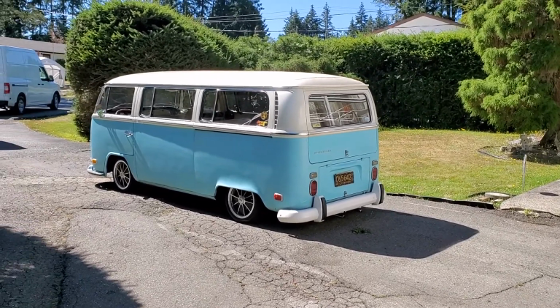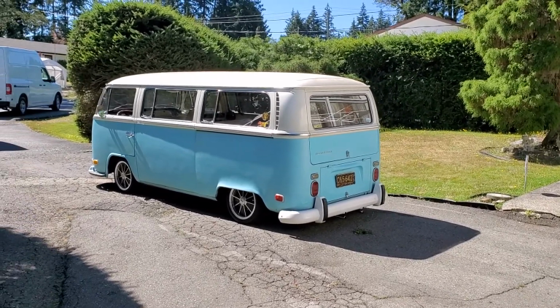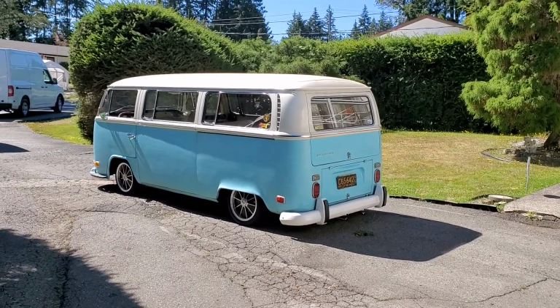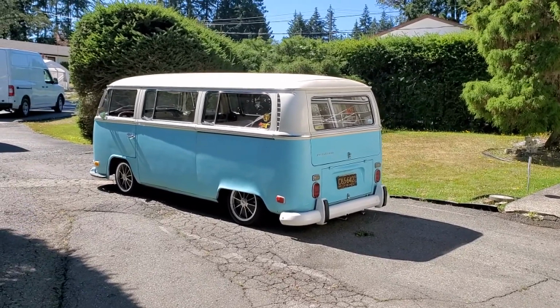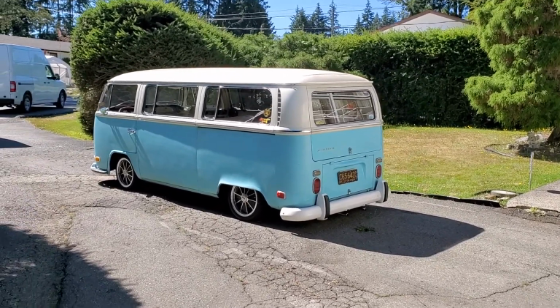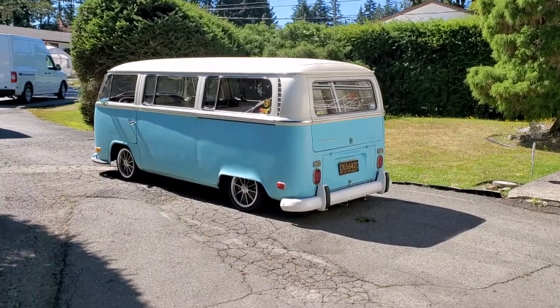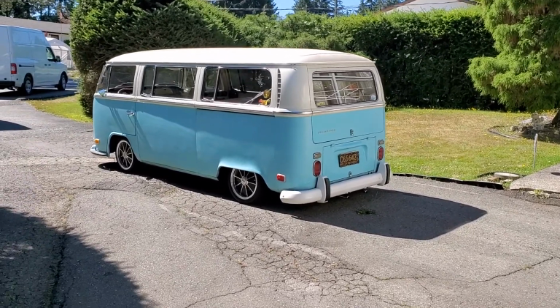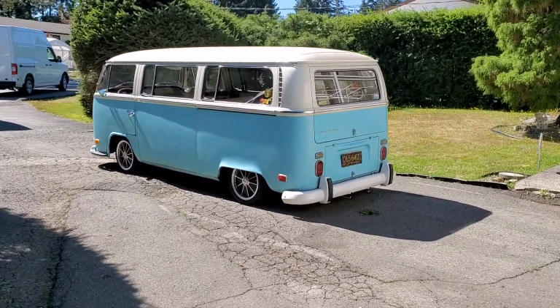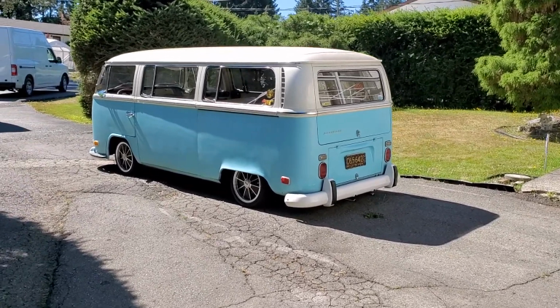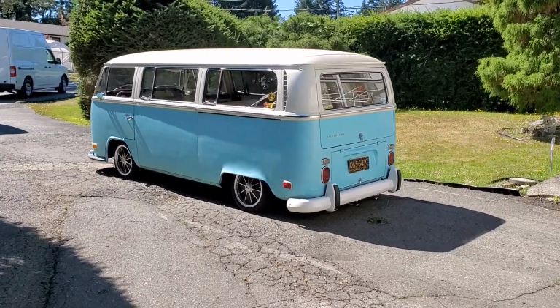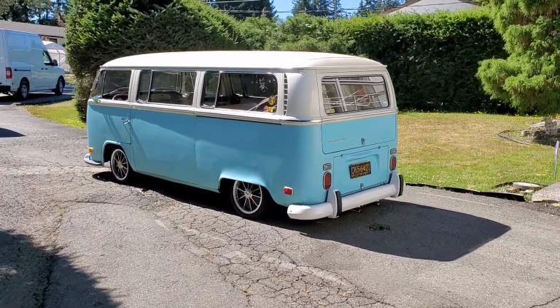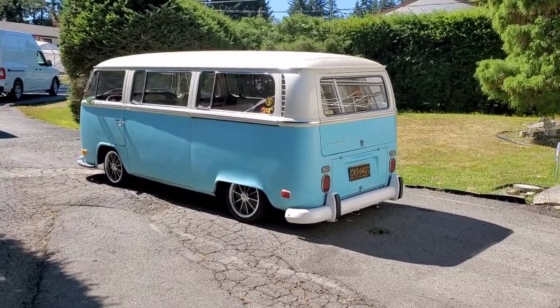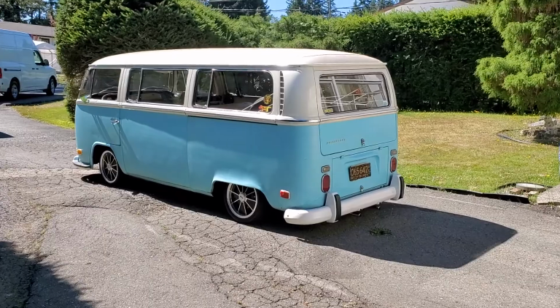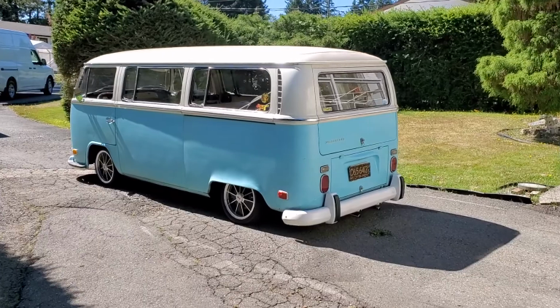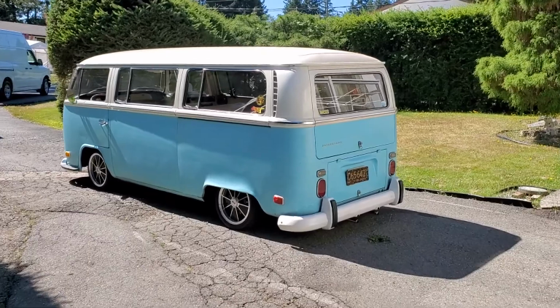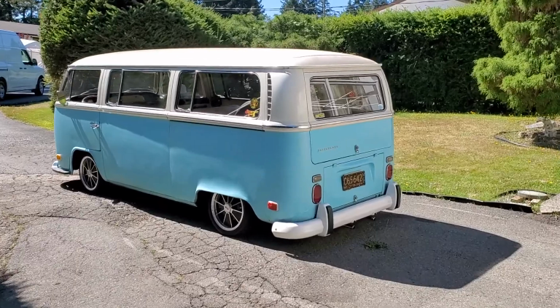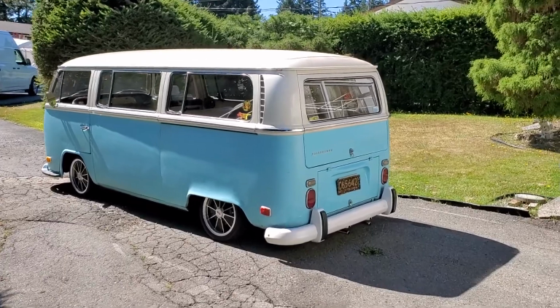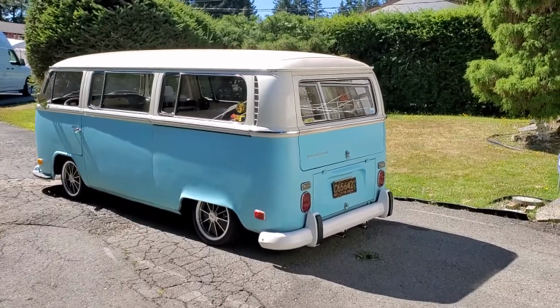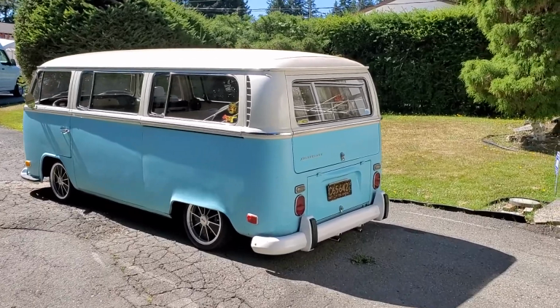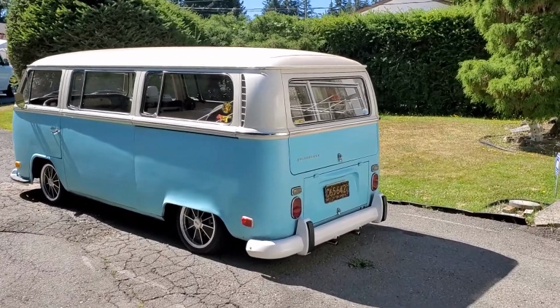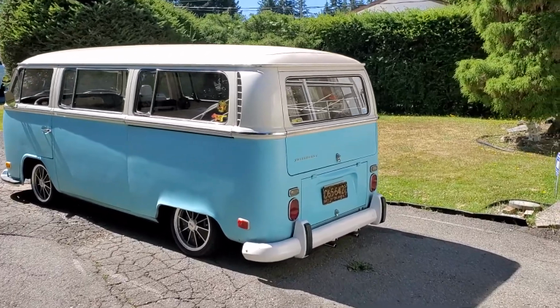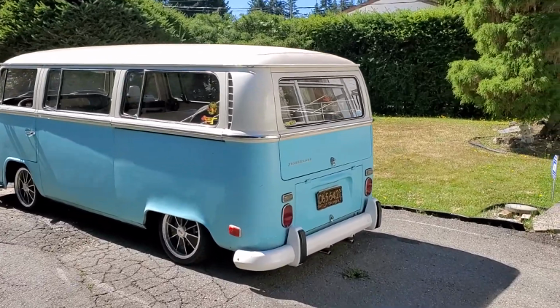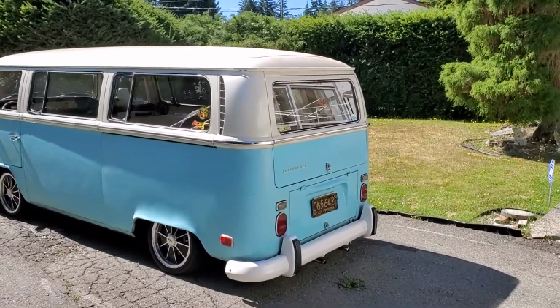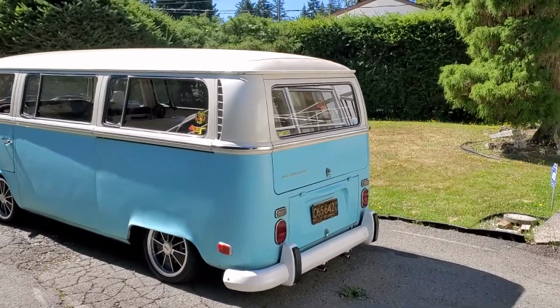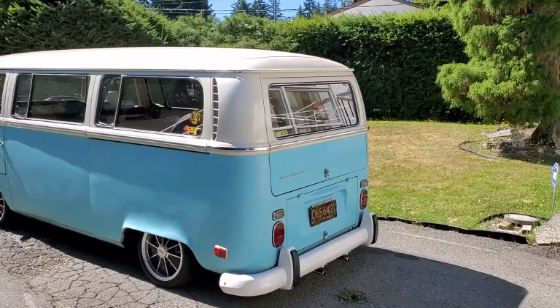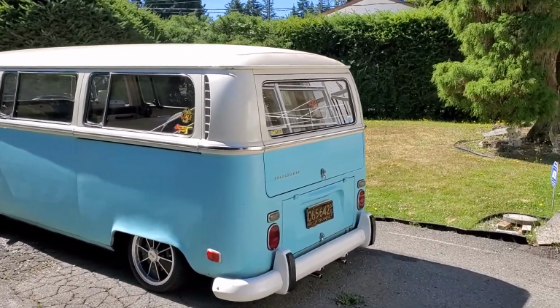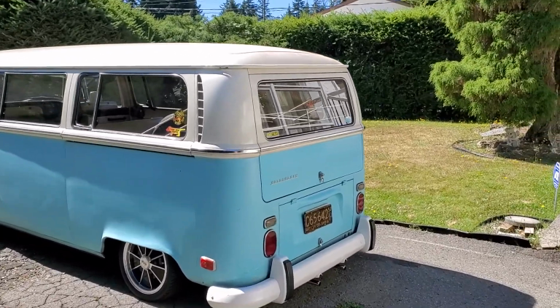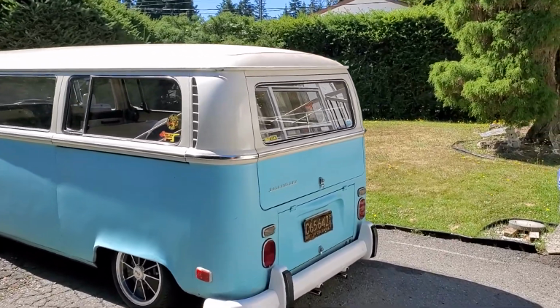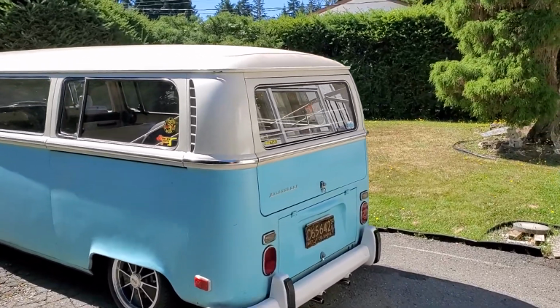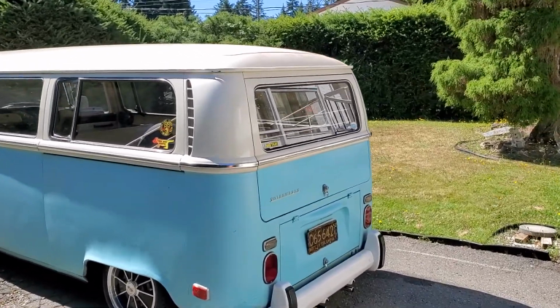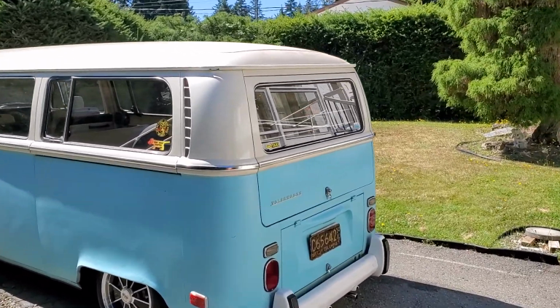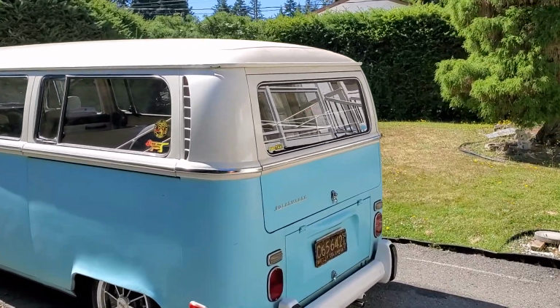I'll do a quick walk around and show you what's going on. It's got the rear jail bar set on the windows.